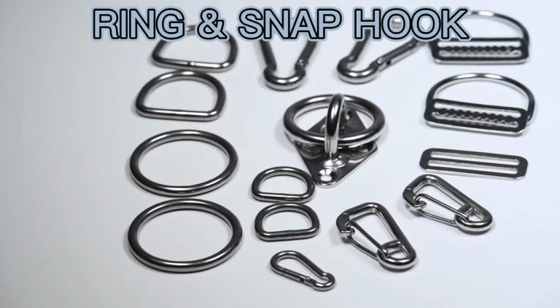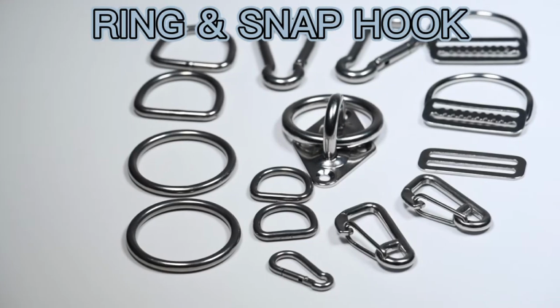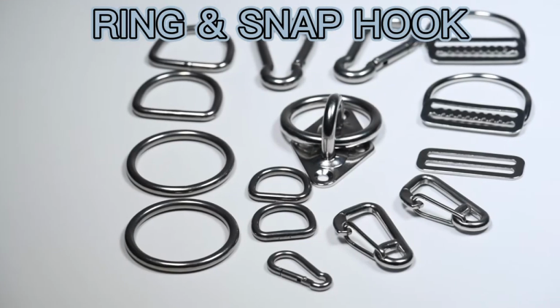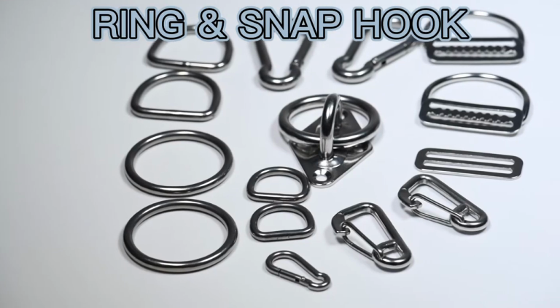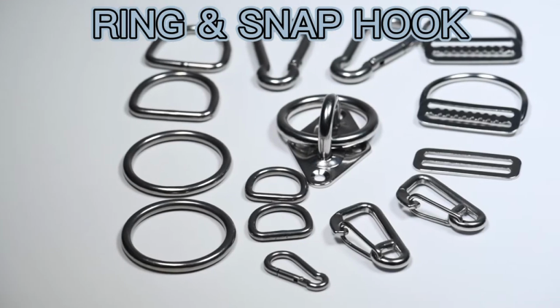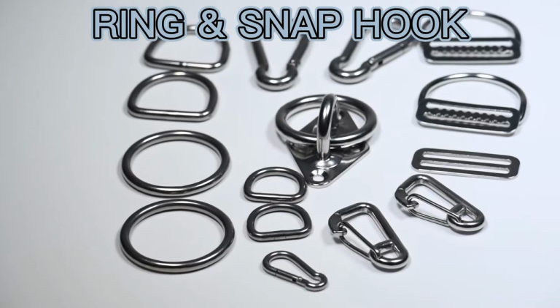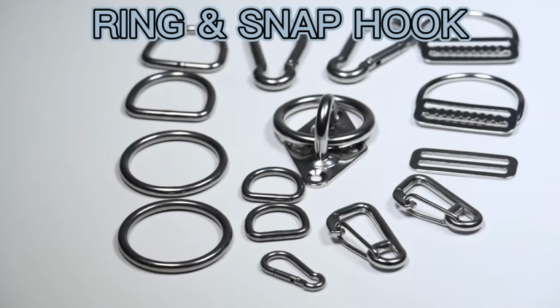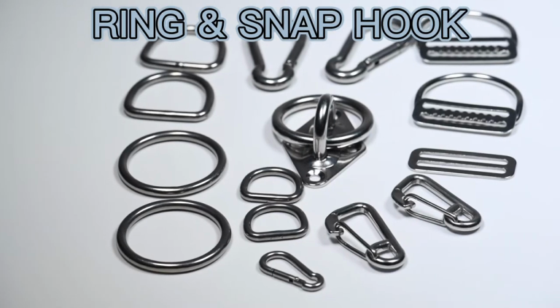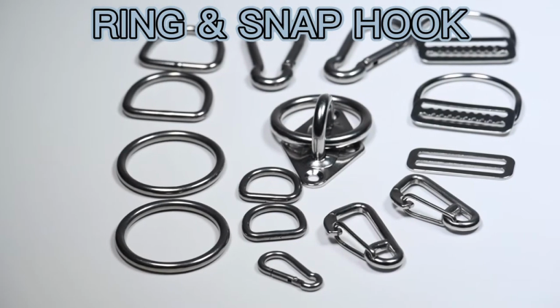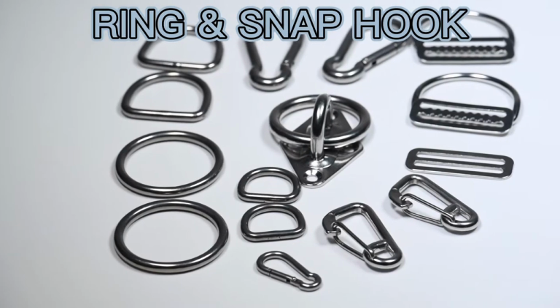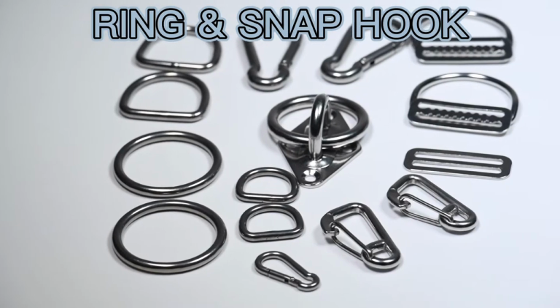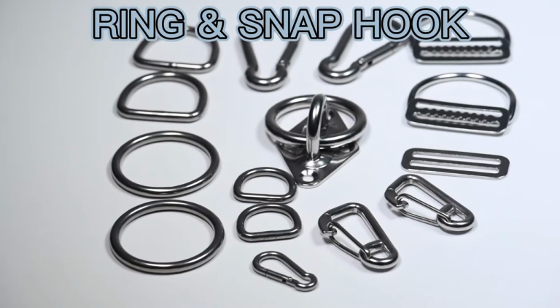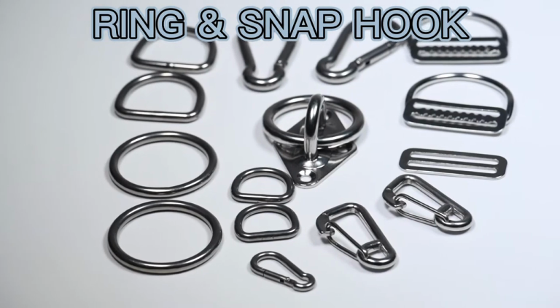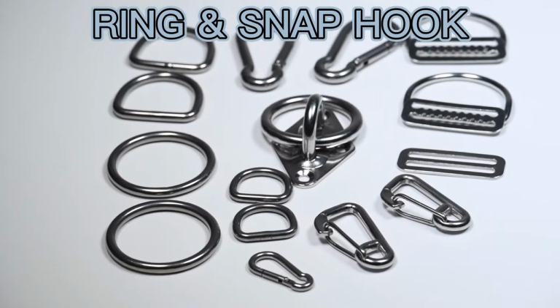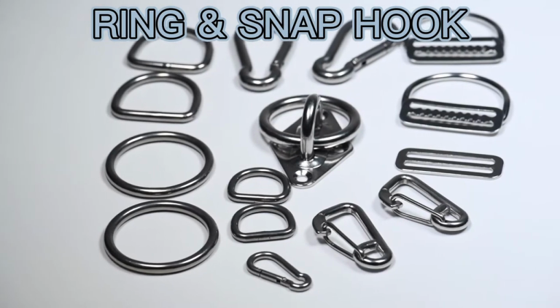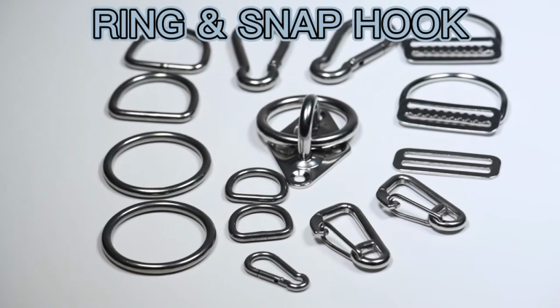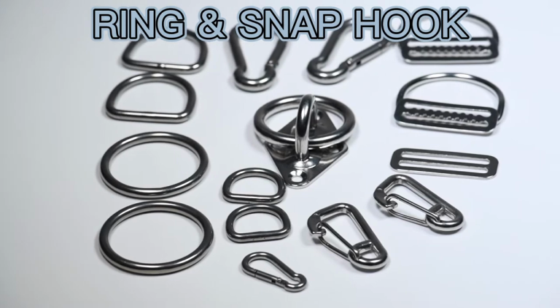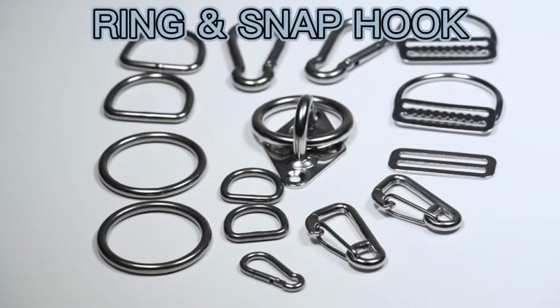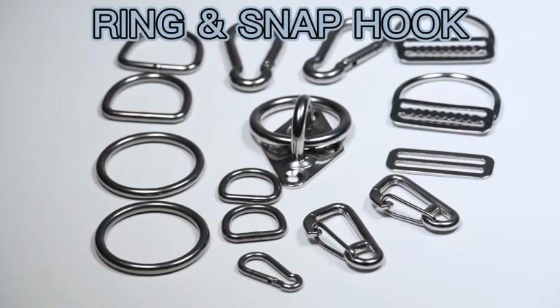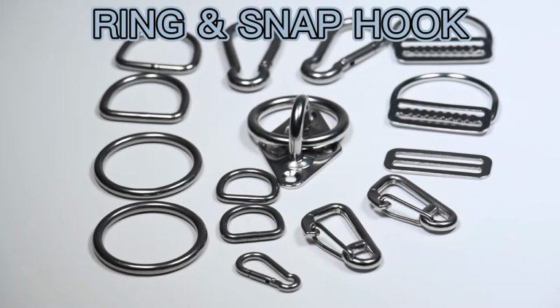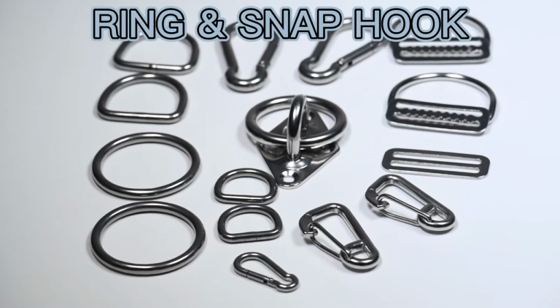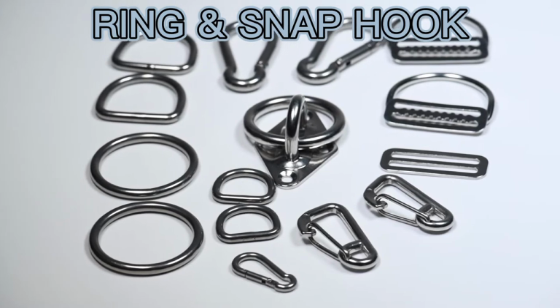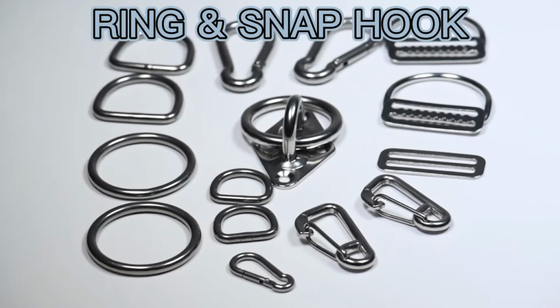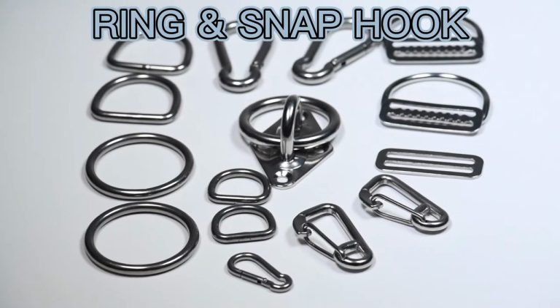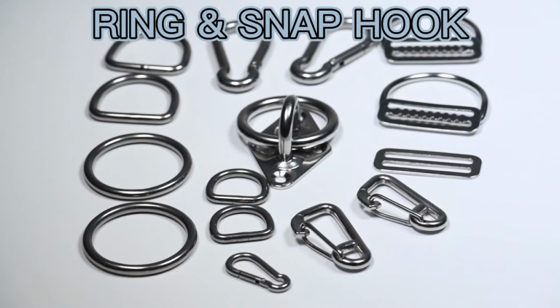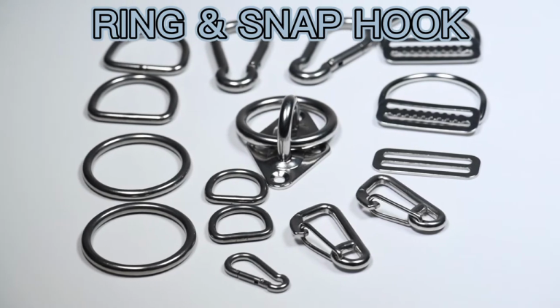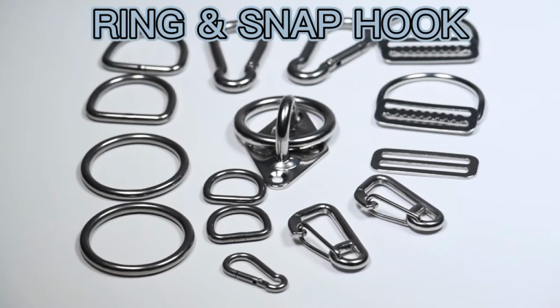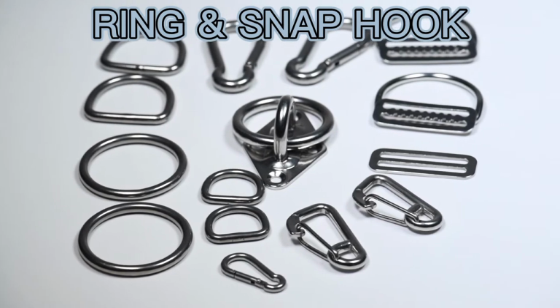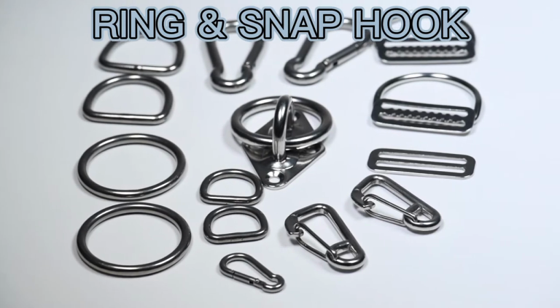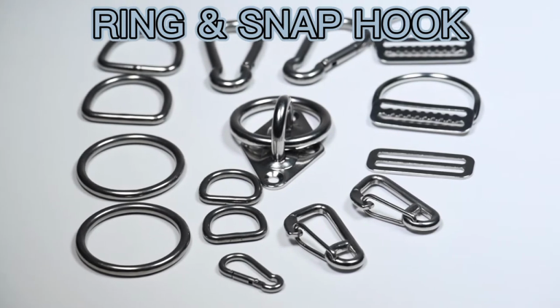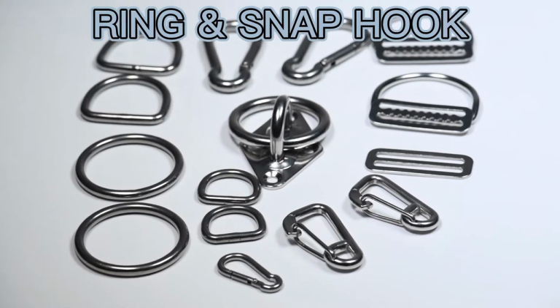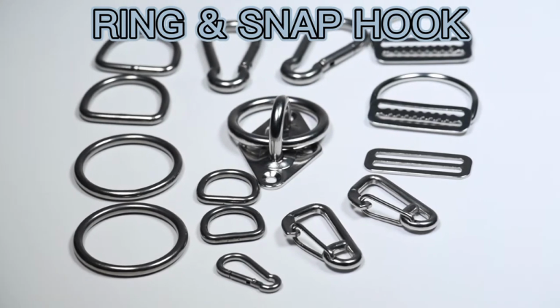We also provide snap hook, O-ring buckle, and D-ring buckle.